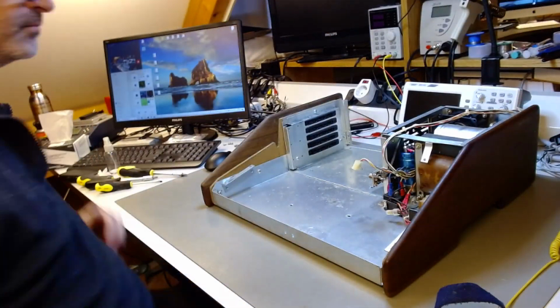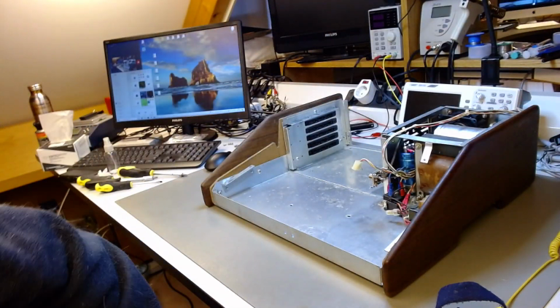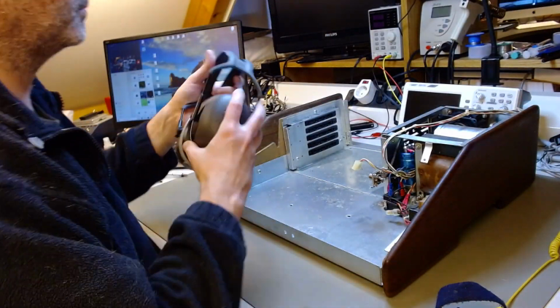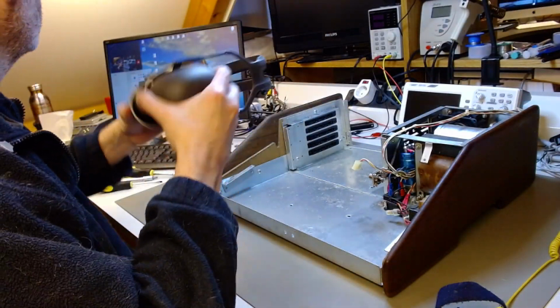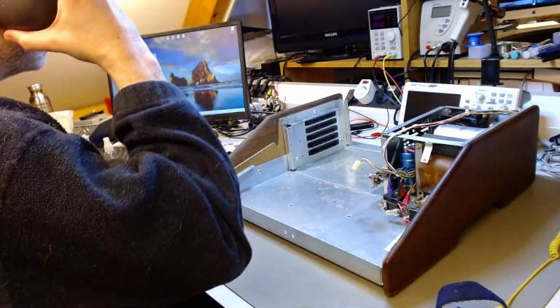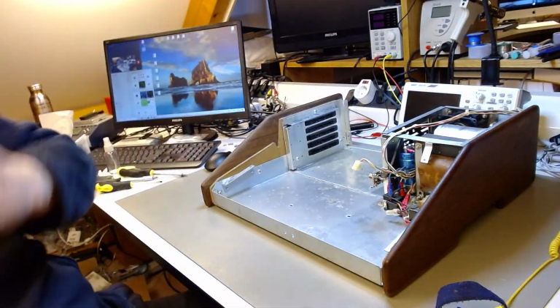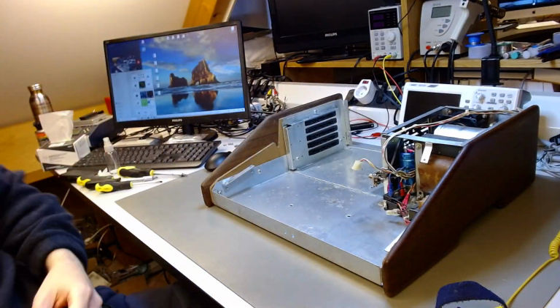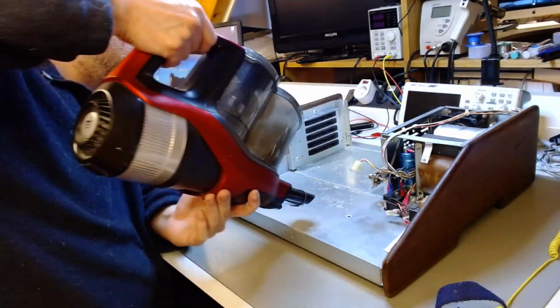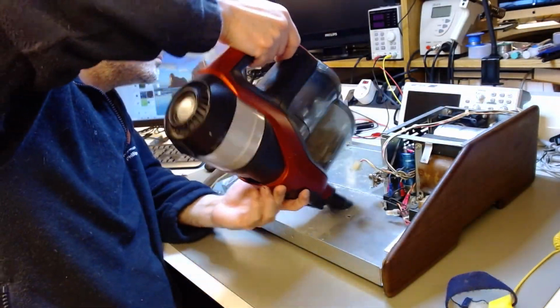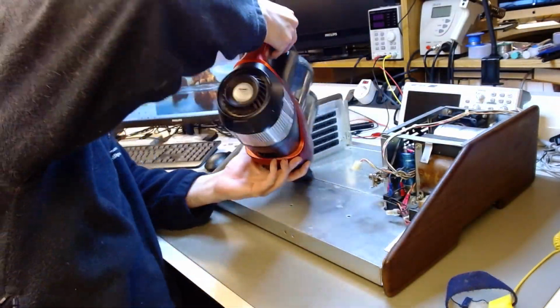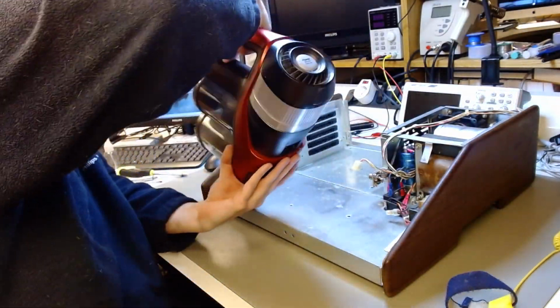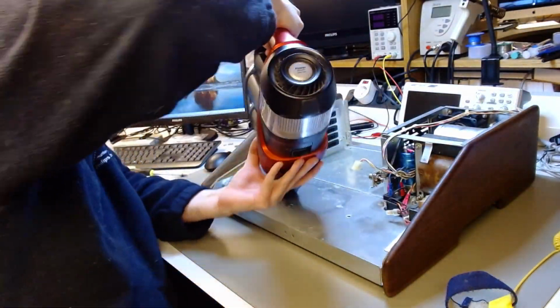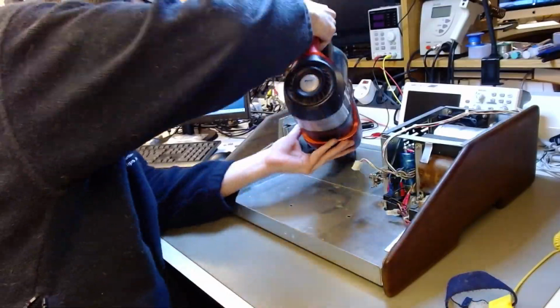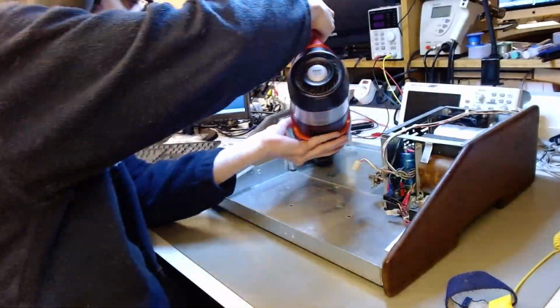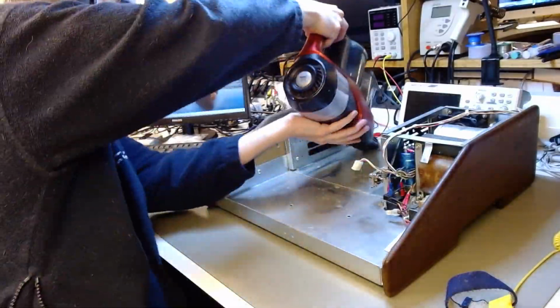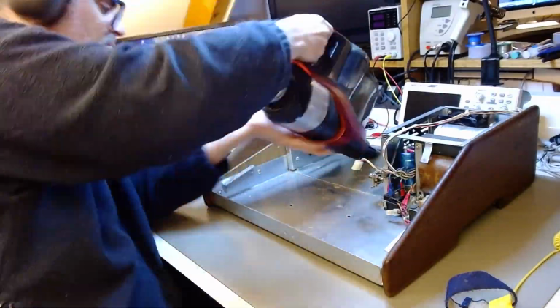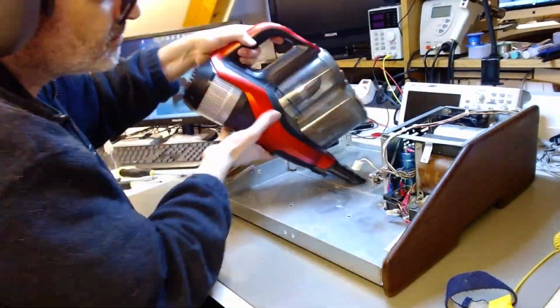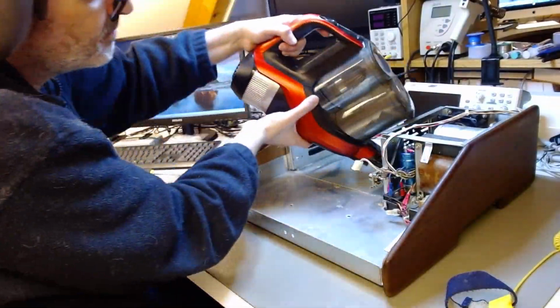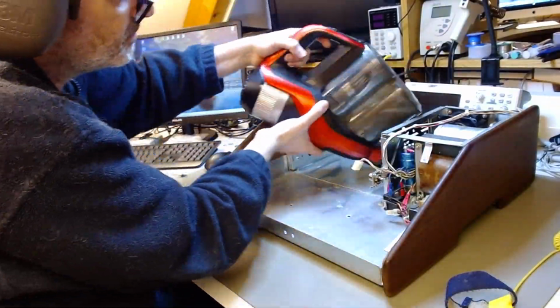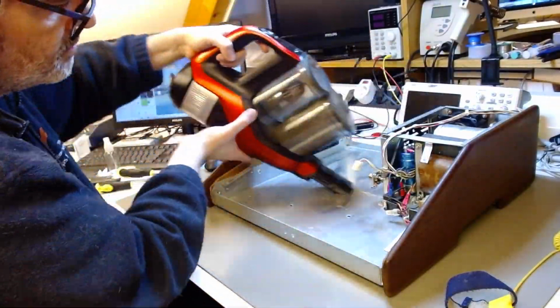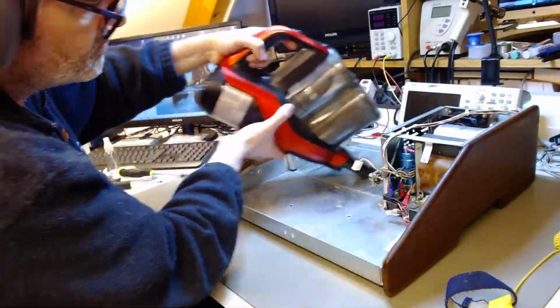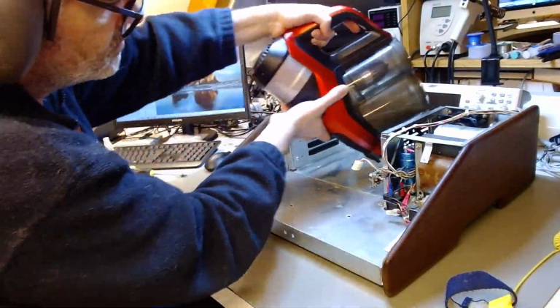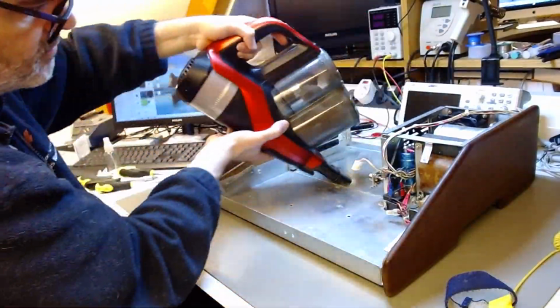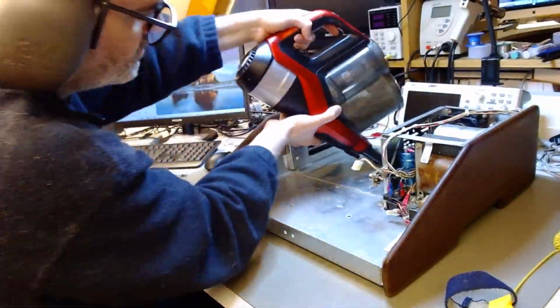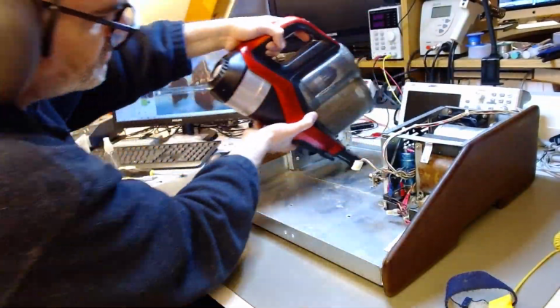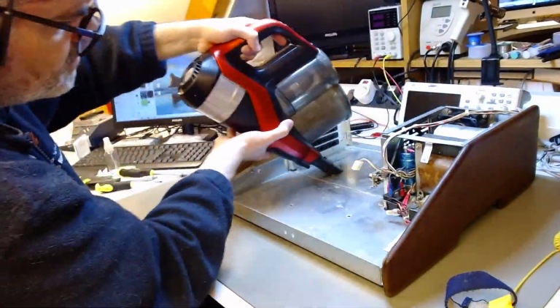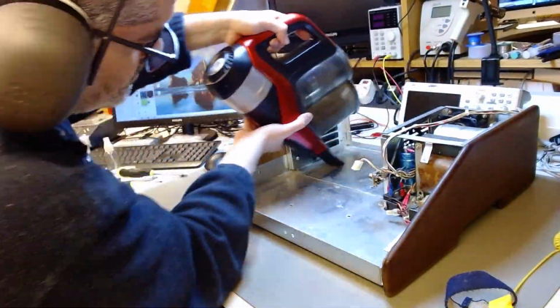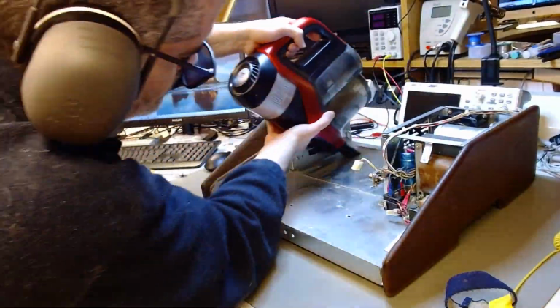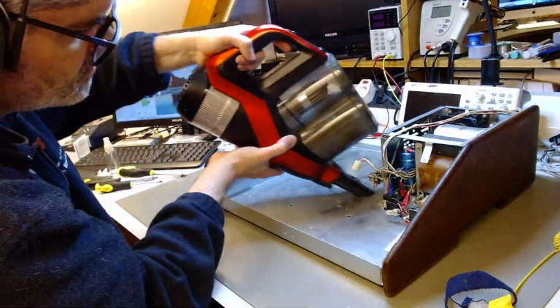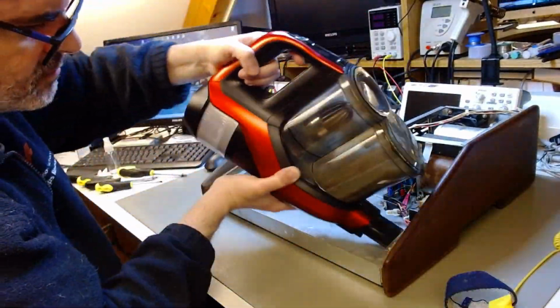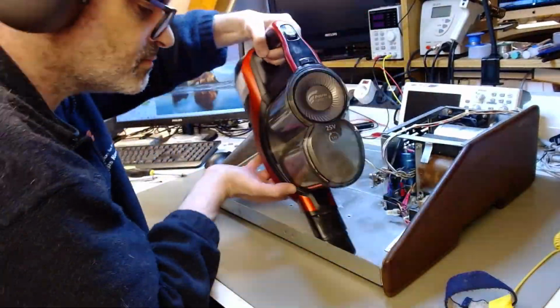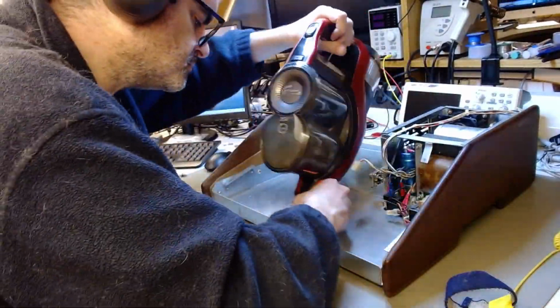Welcome back to the series everyone! In this episode I'm going to focus on the case and keyboard restoration.